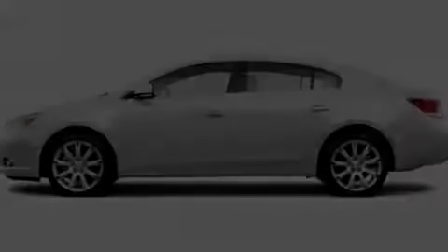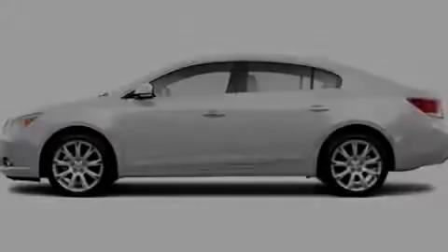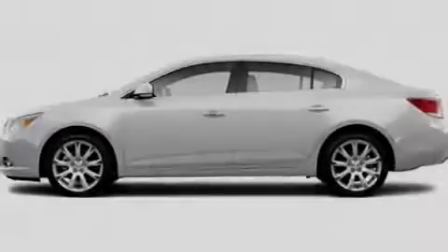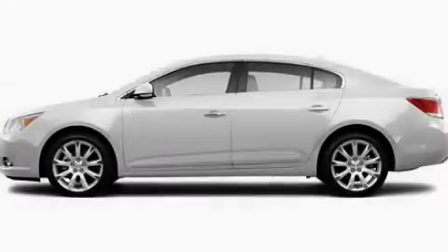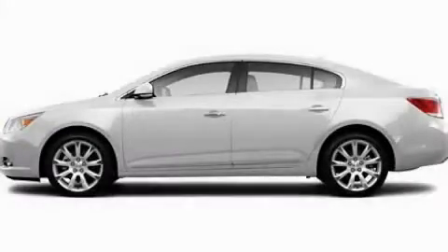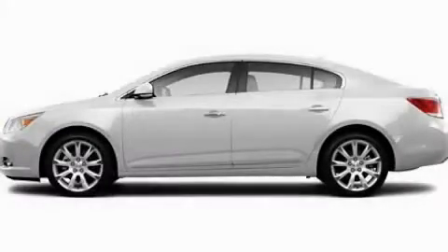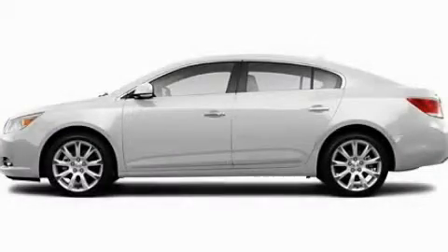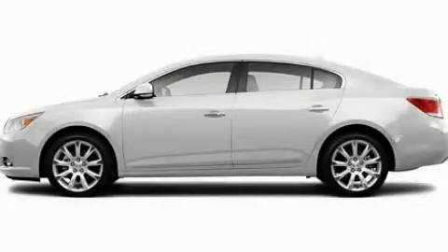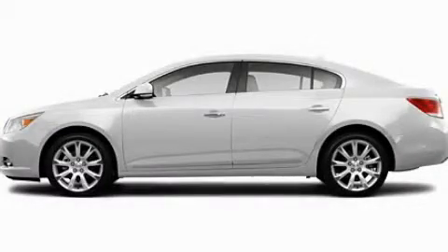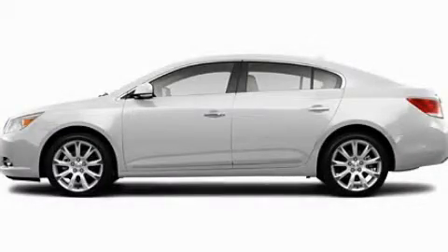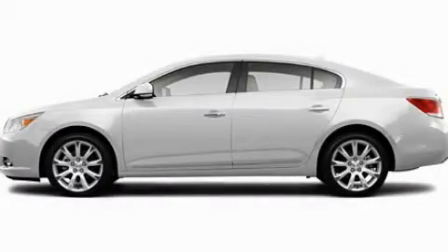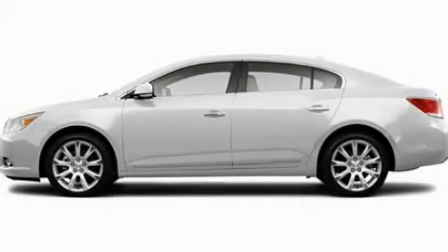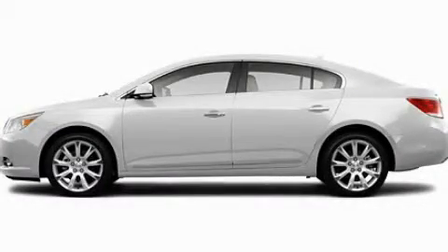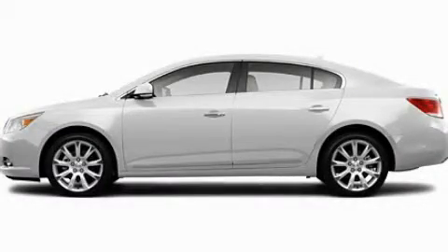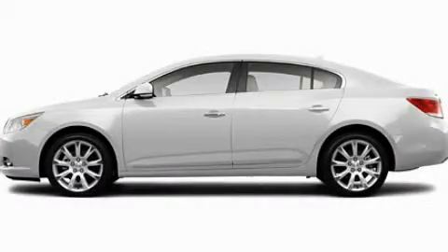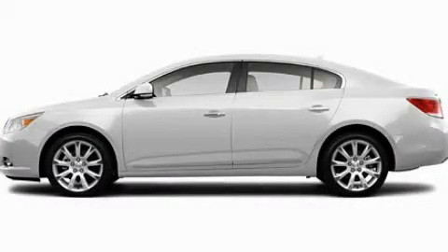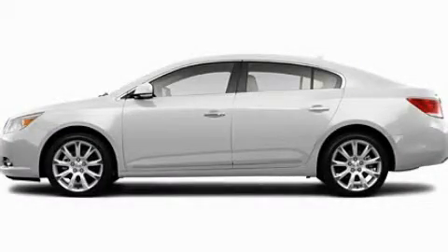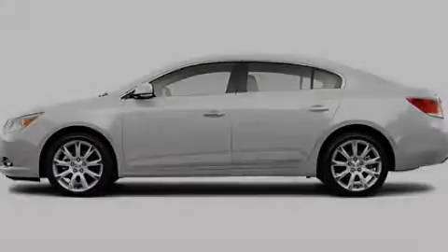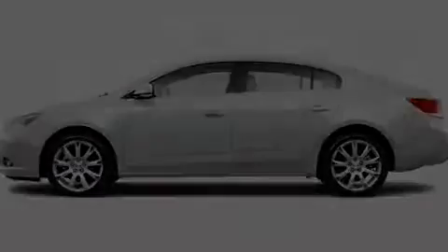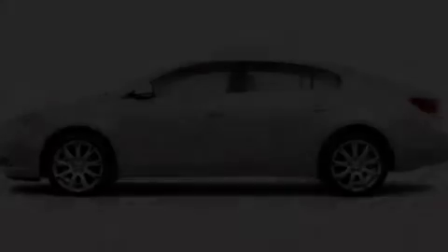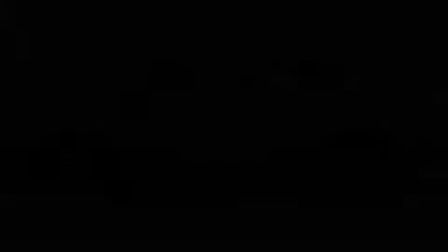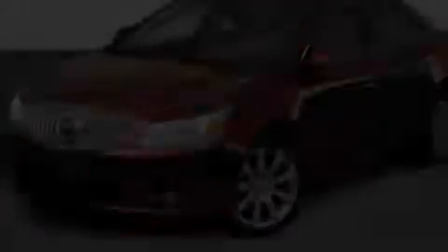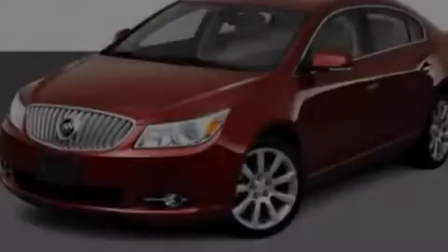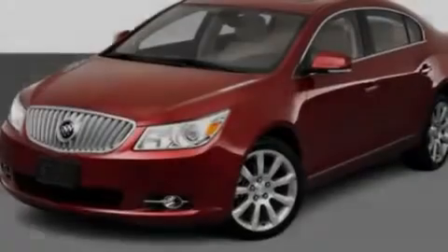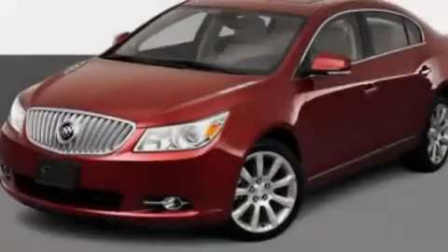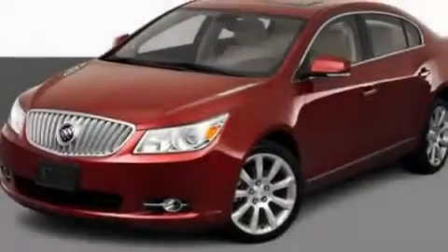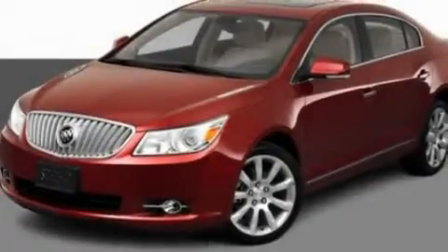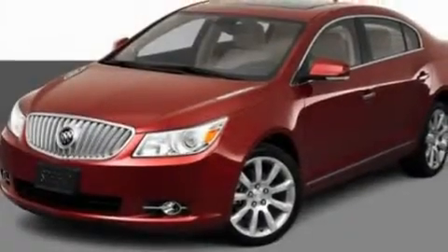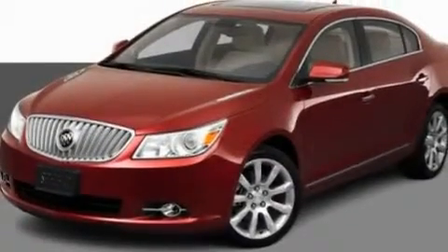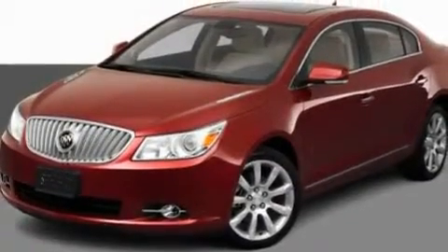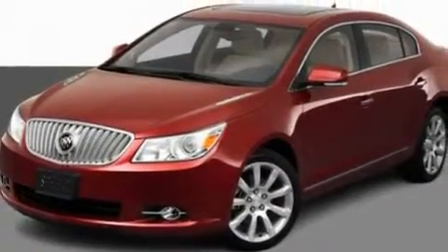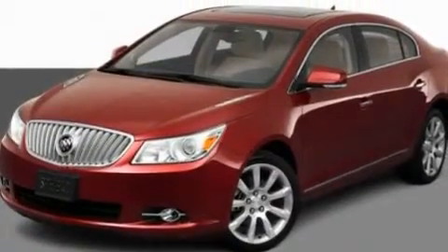This is a 2011 Buick LaCrosse. It has a six-cylinder engine and an automatic transmission.